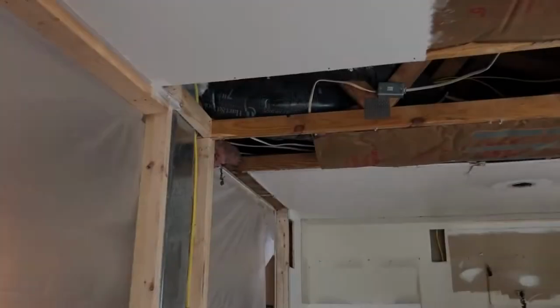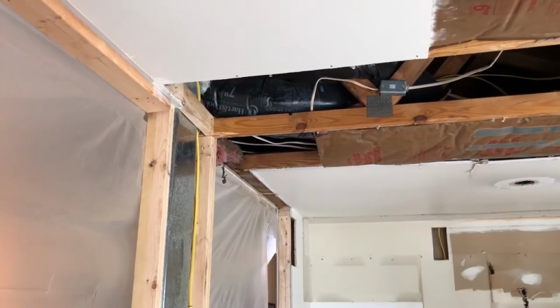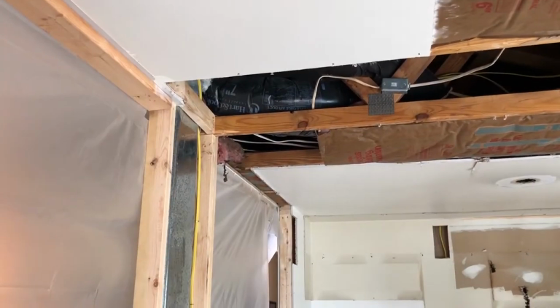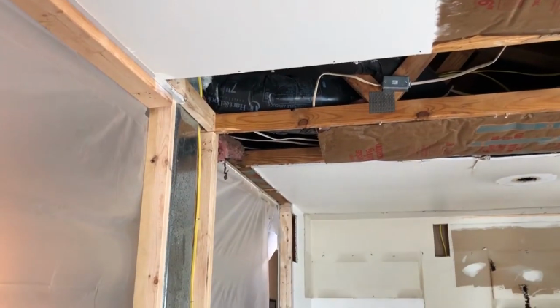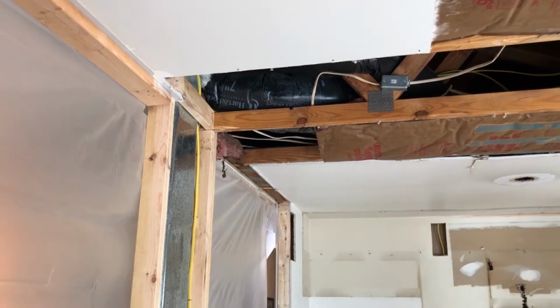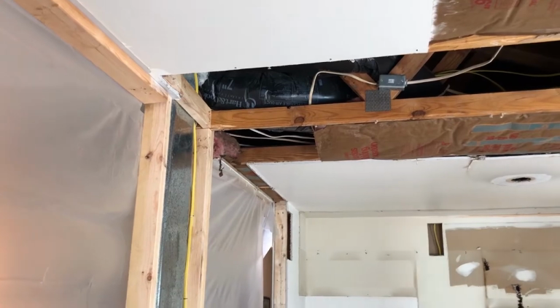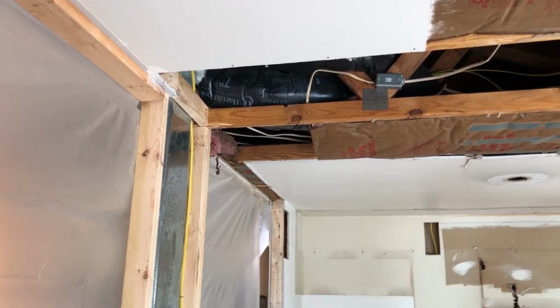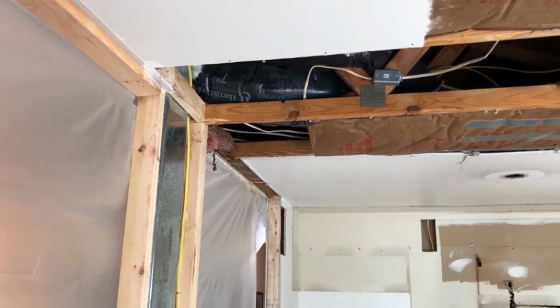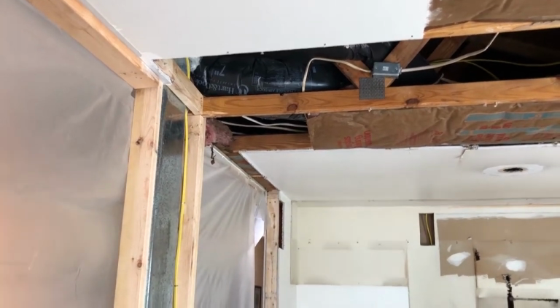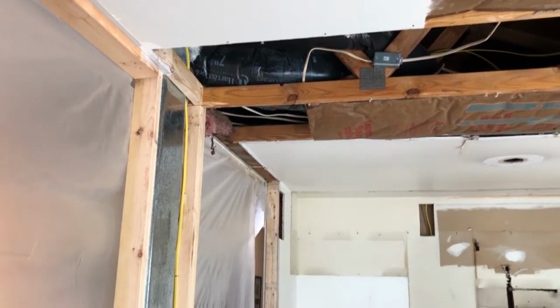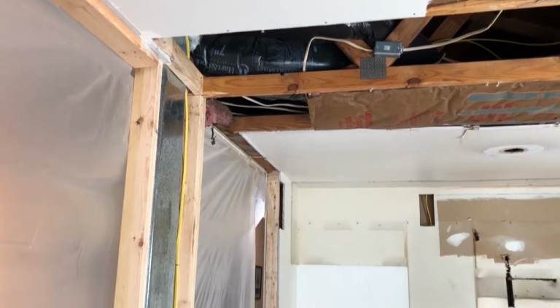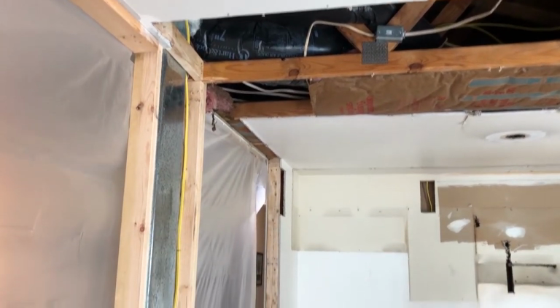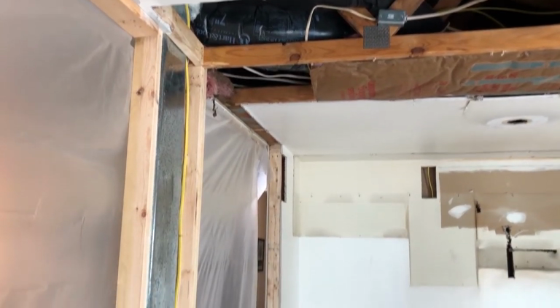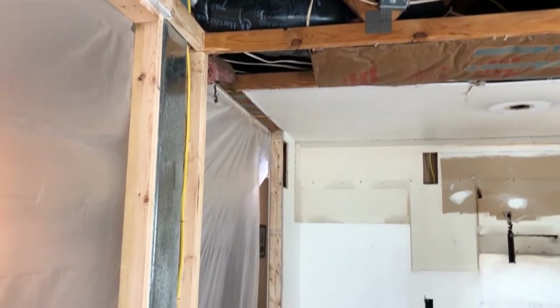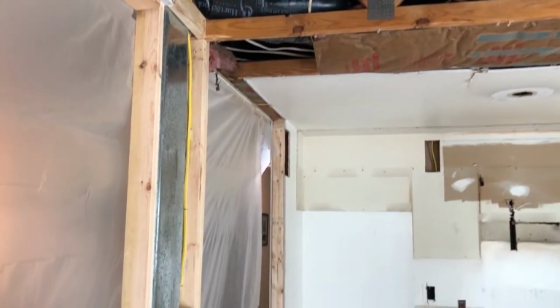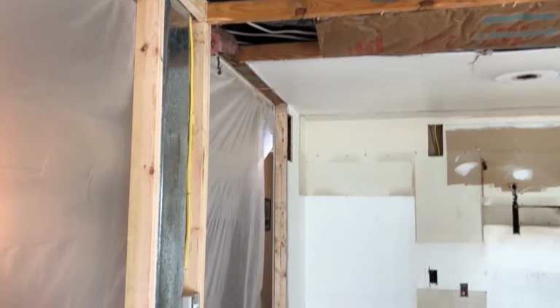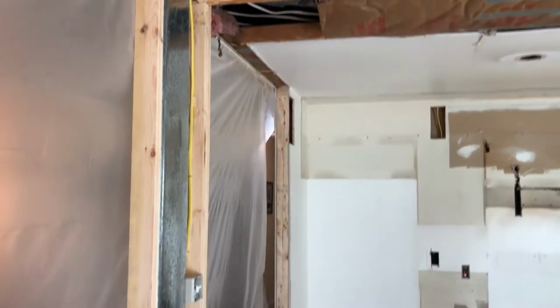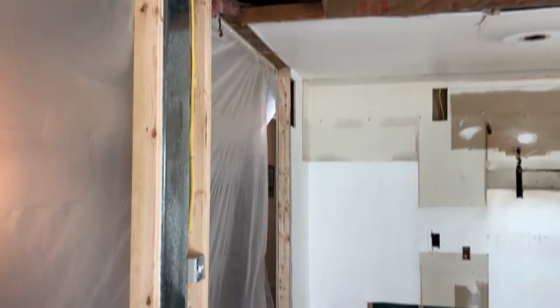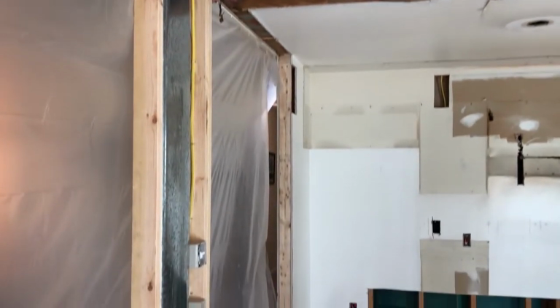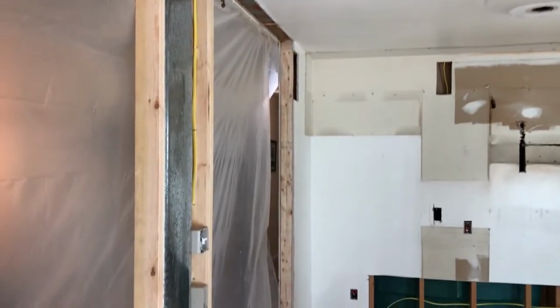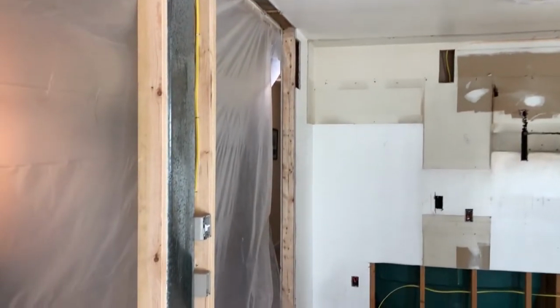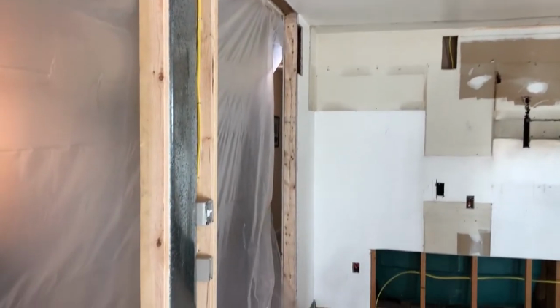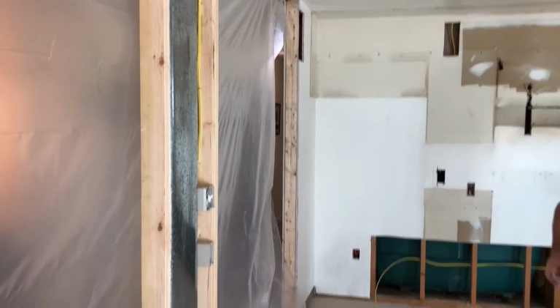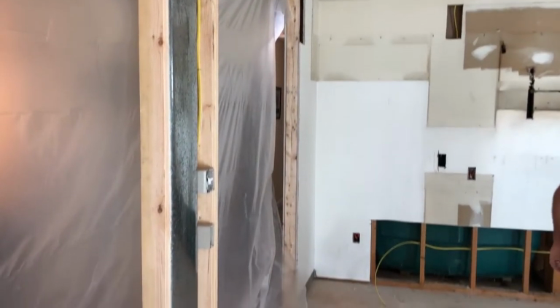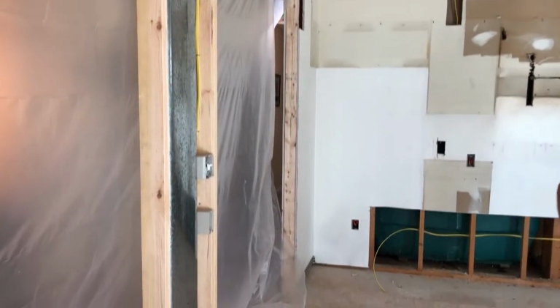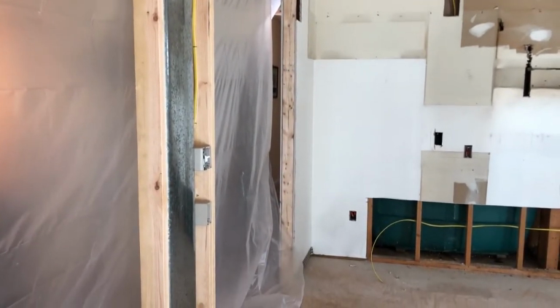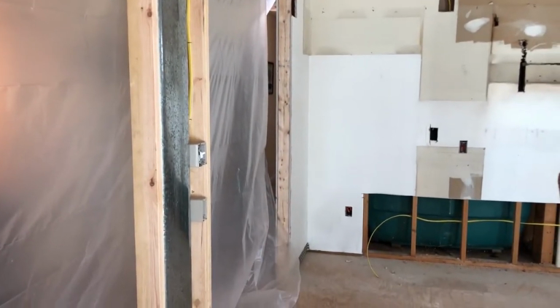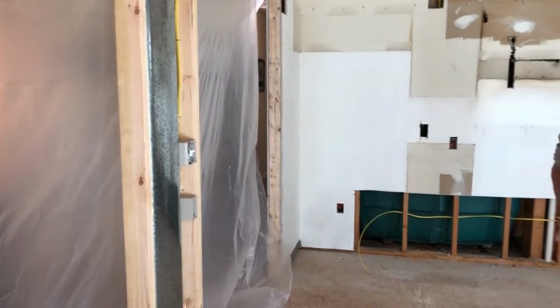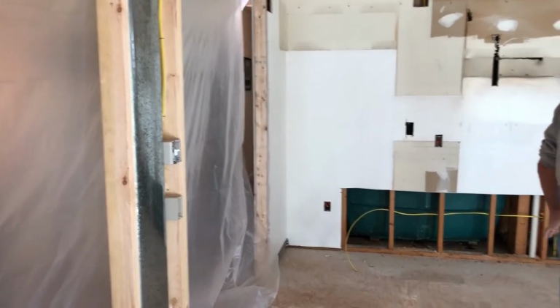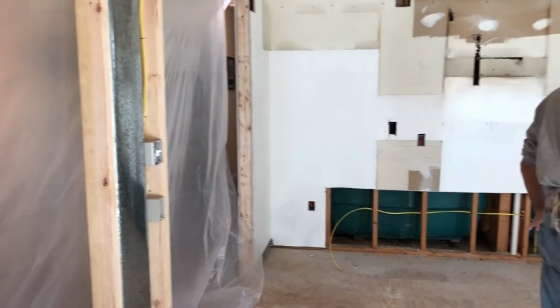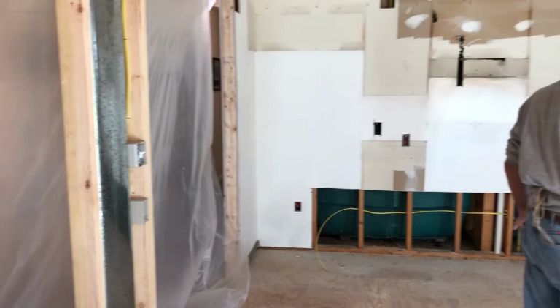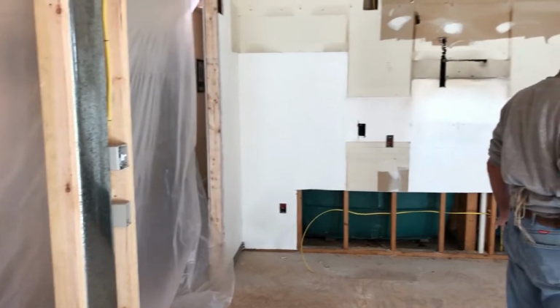The demo is now complete. The electricians are now installing eight recessed lights as well as doing the rough-in work.